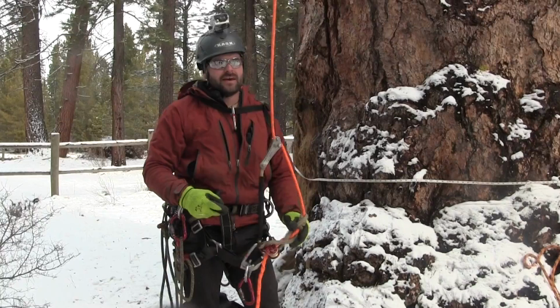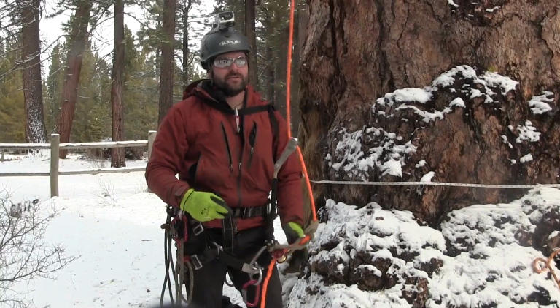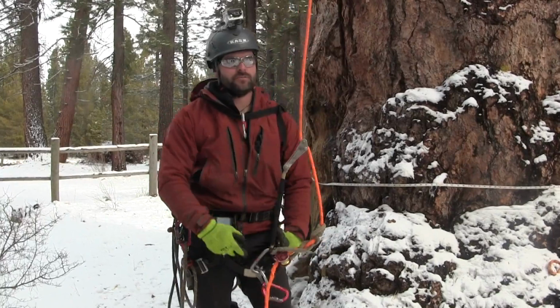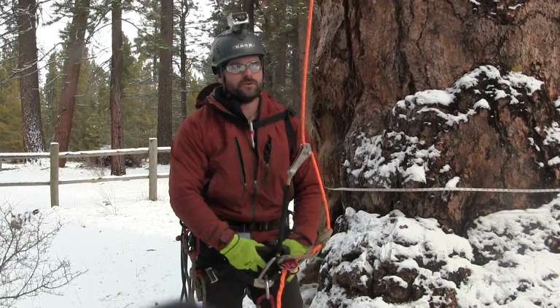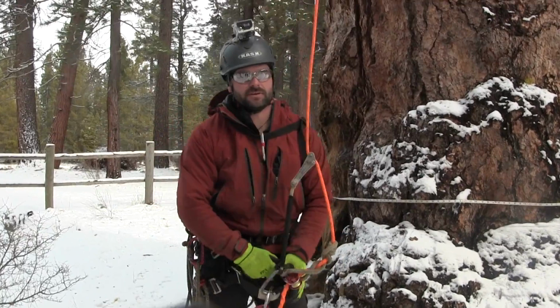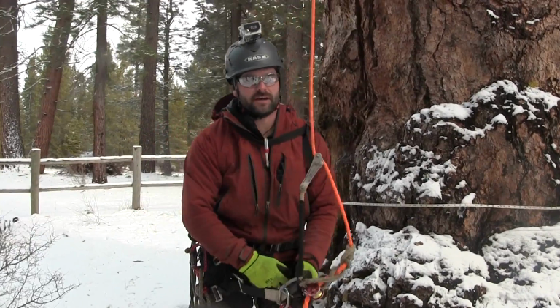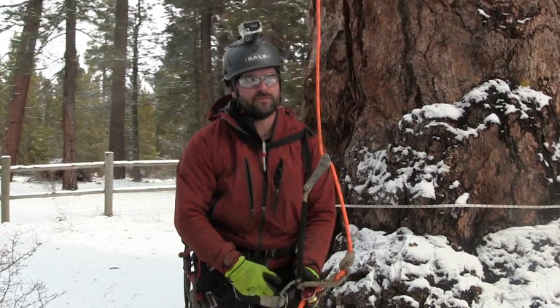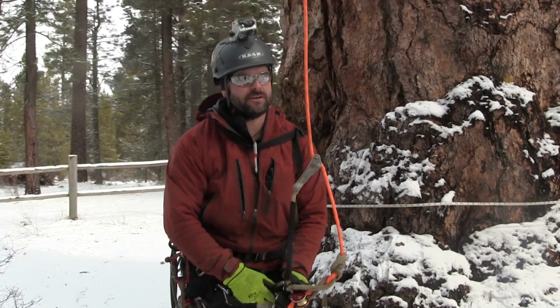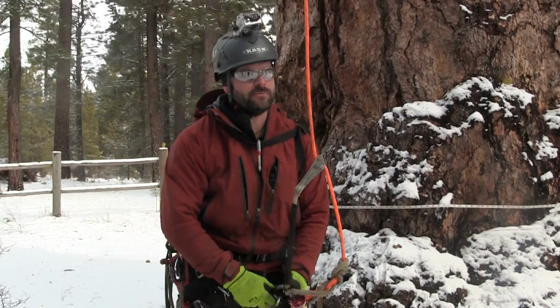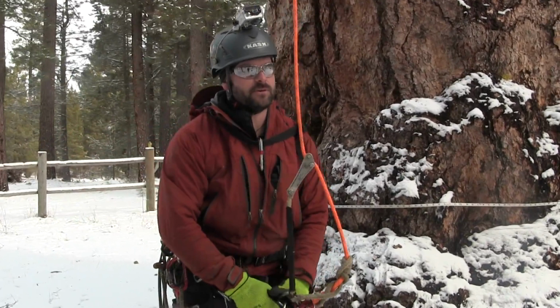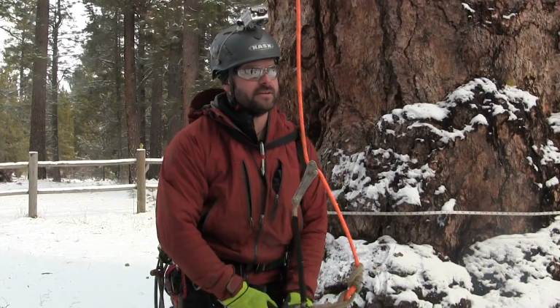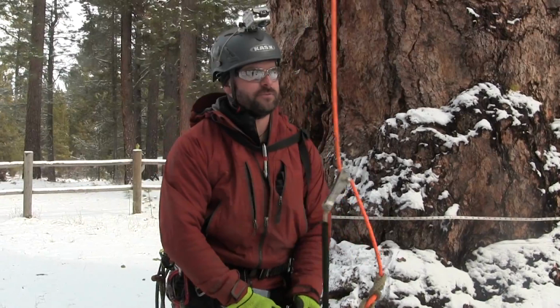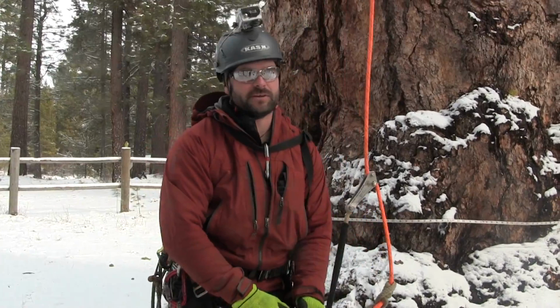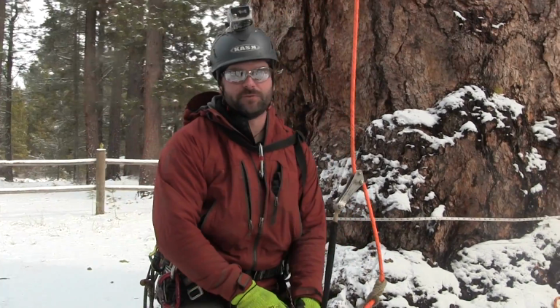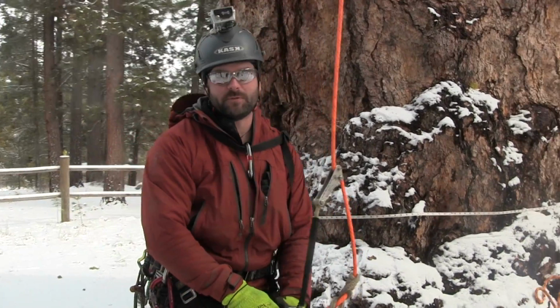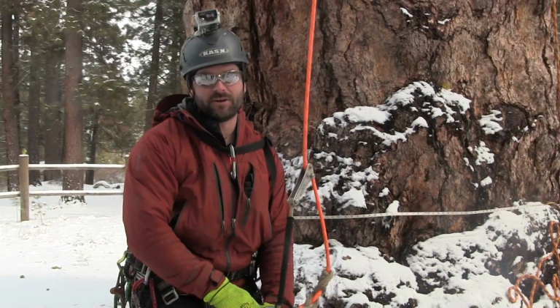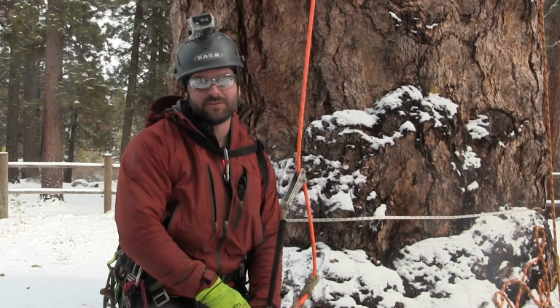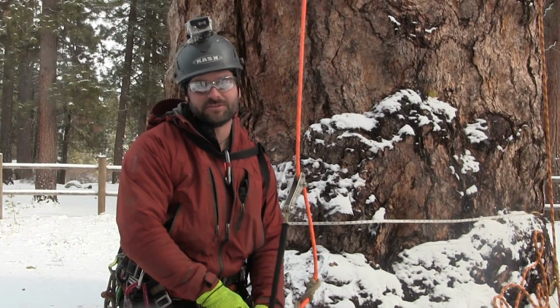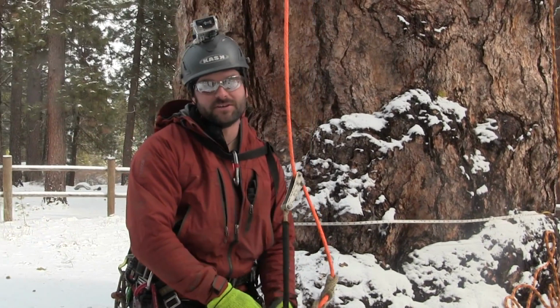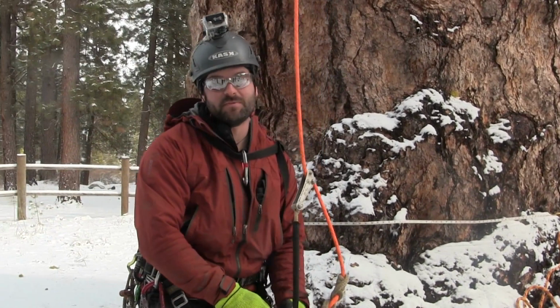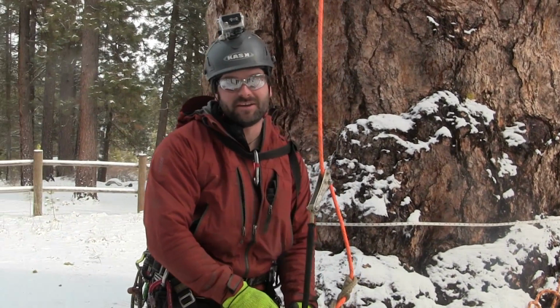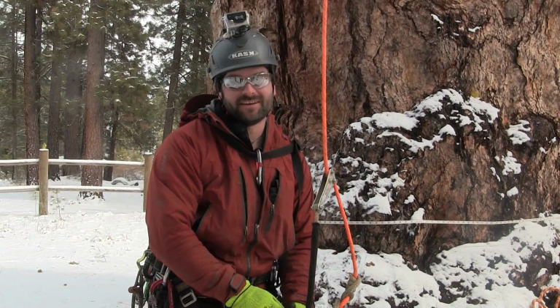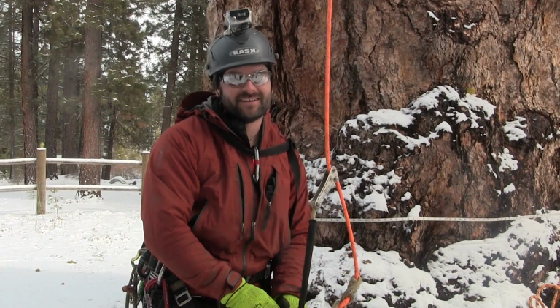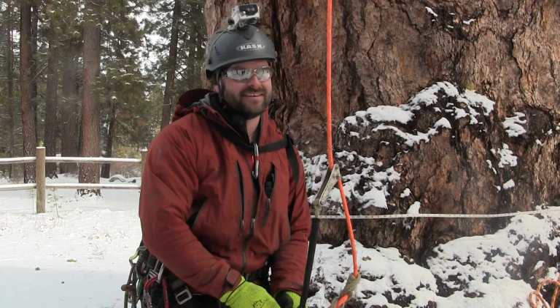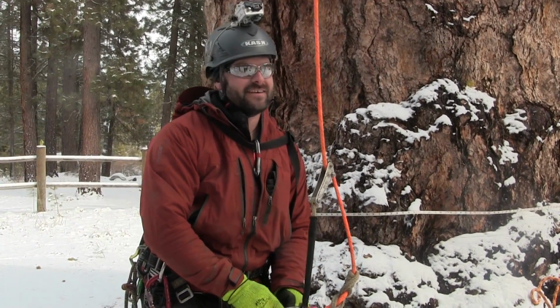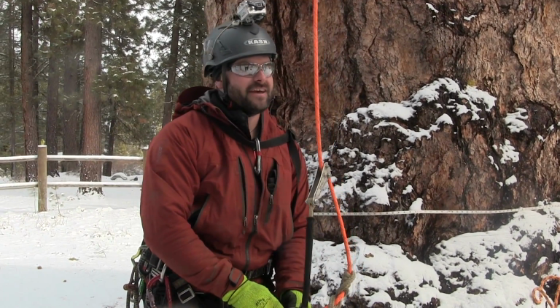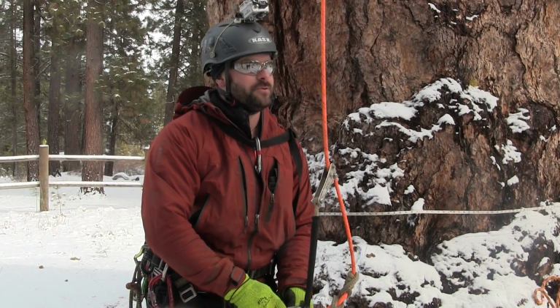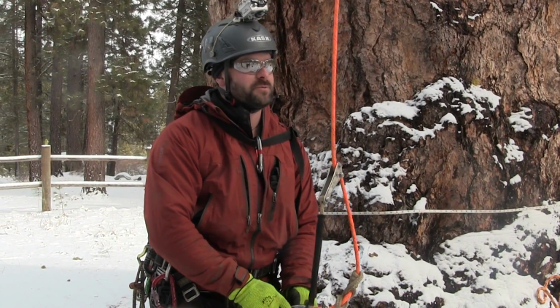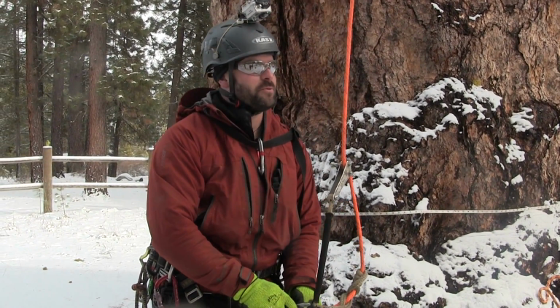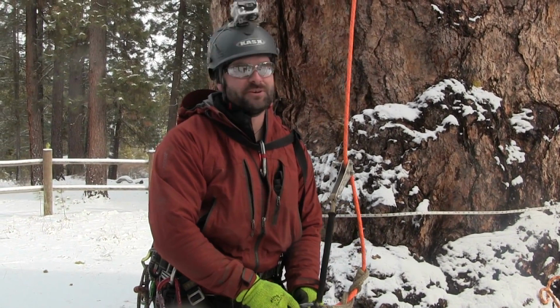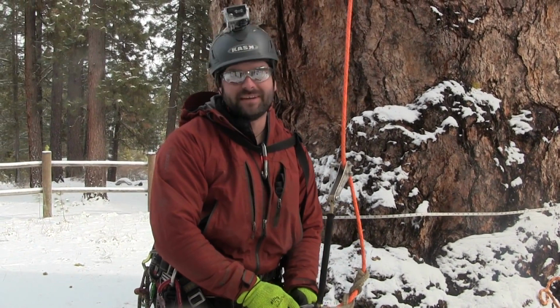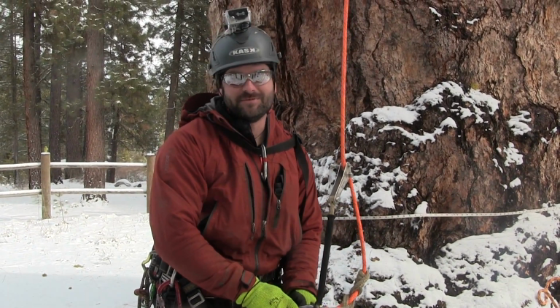I don't know if we could really tell from down here, but we could definitely tell from up there that this tree is big. And it was appropriately named.